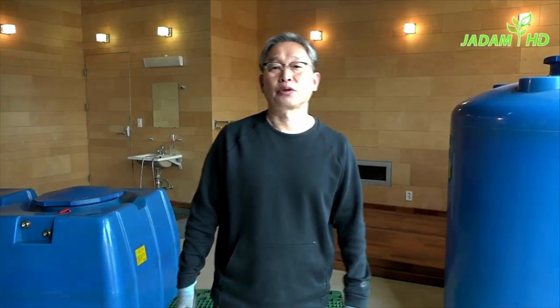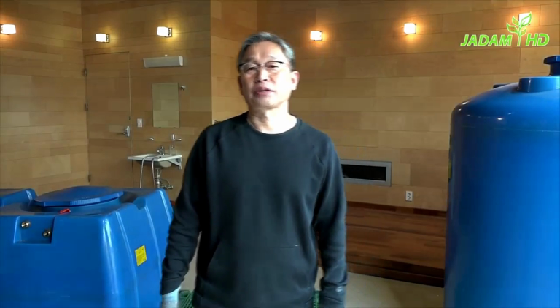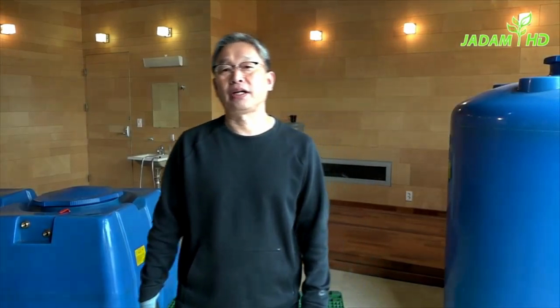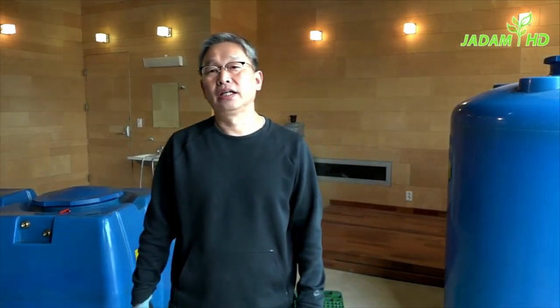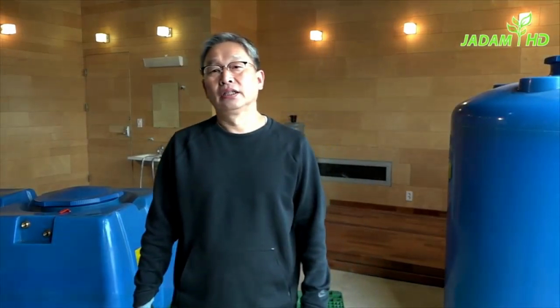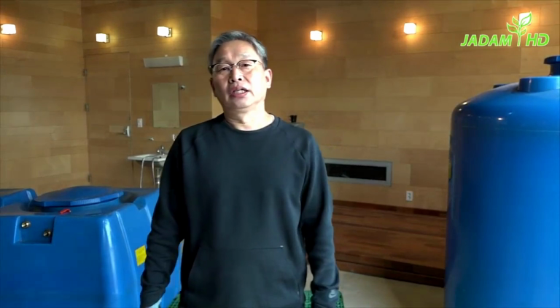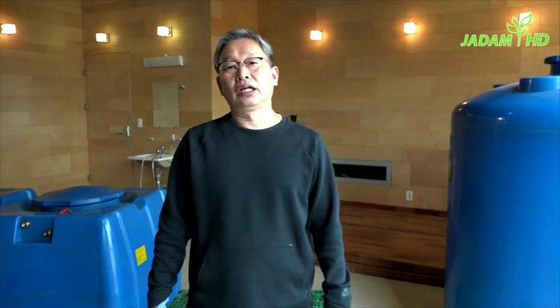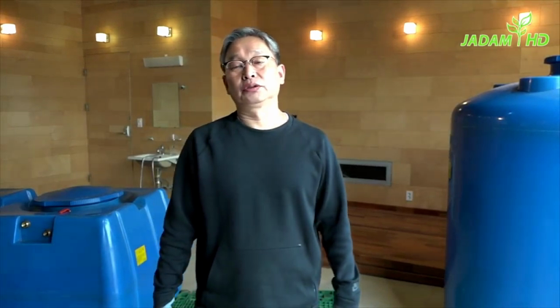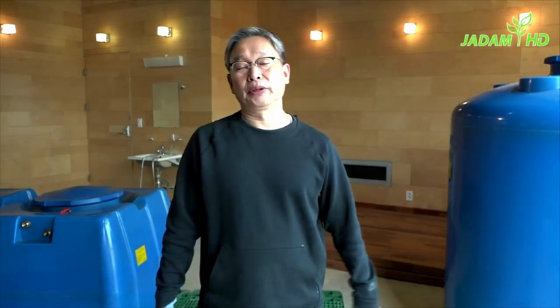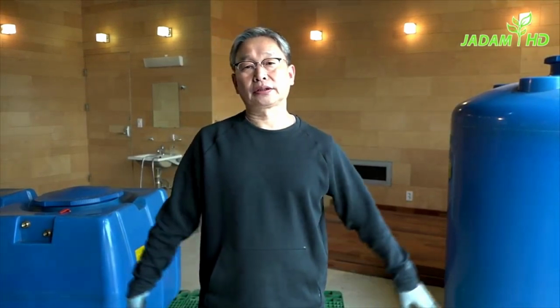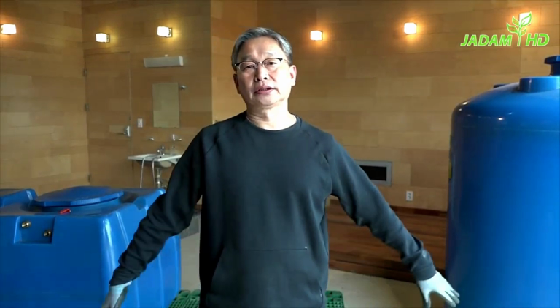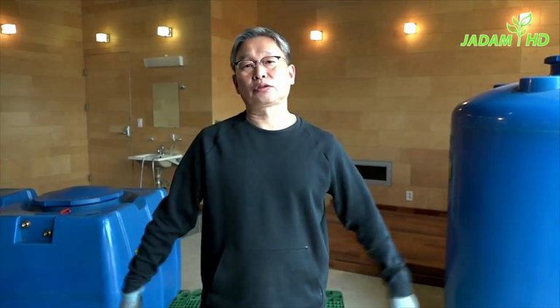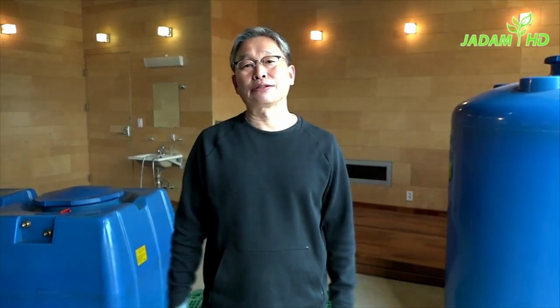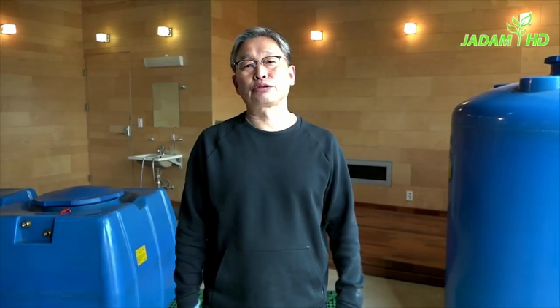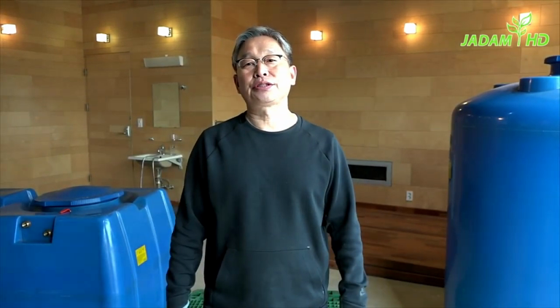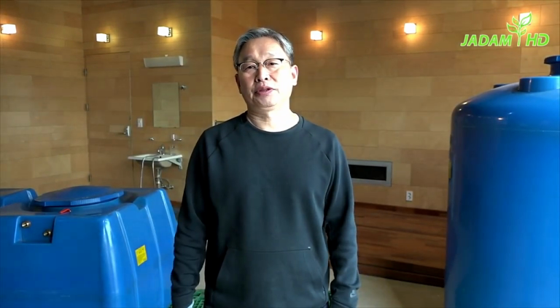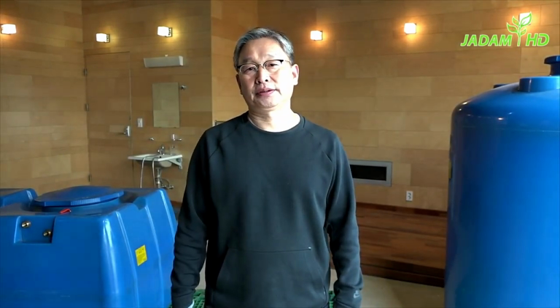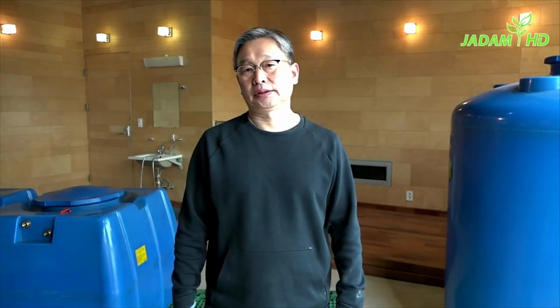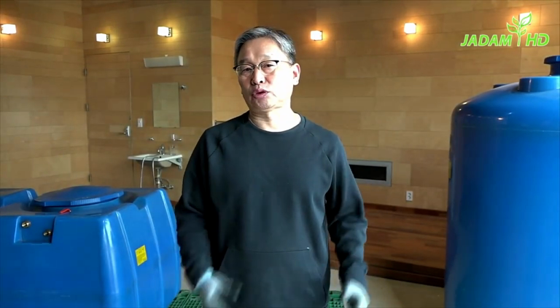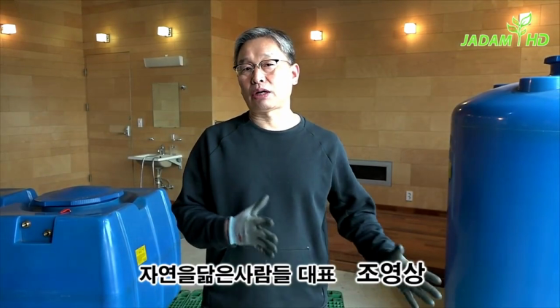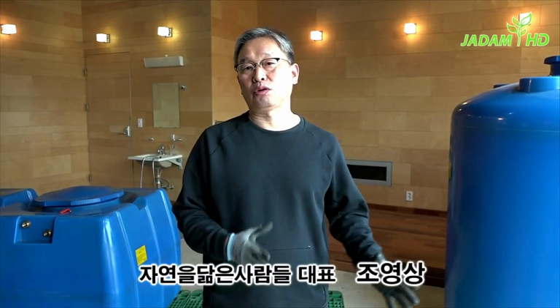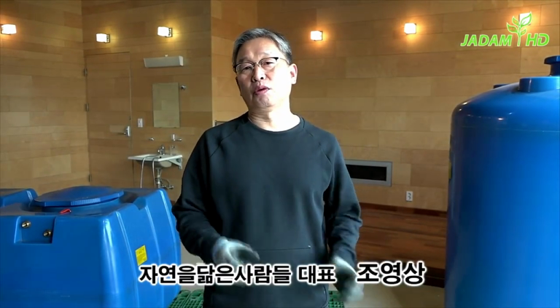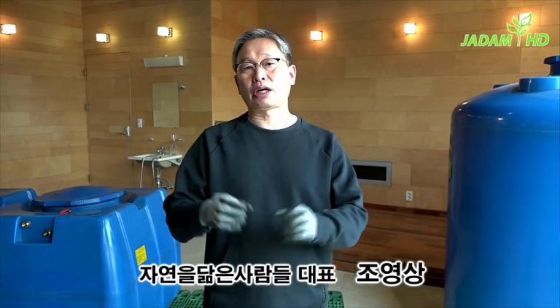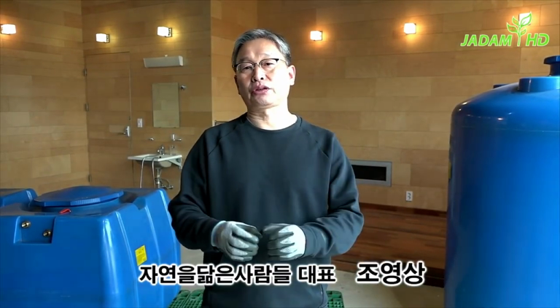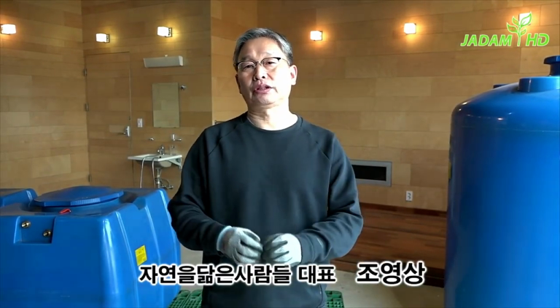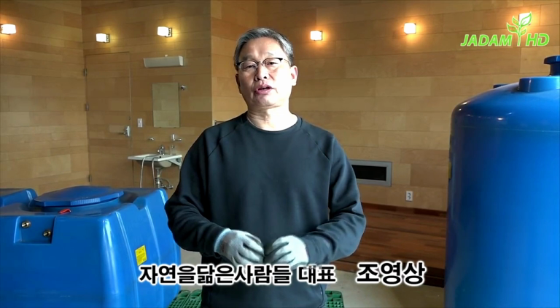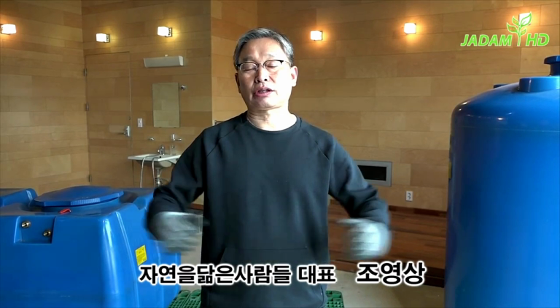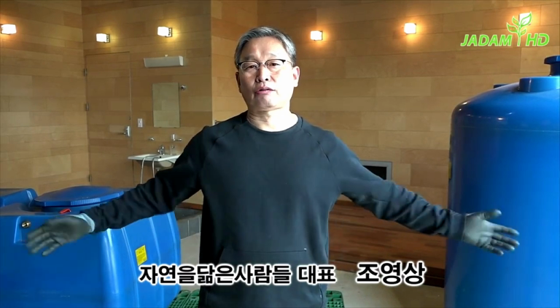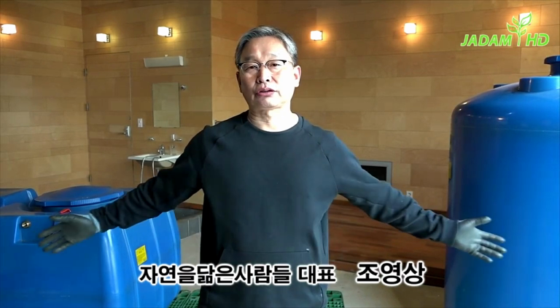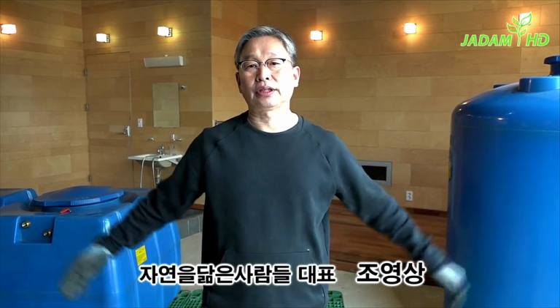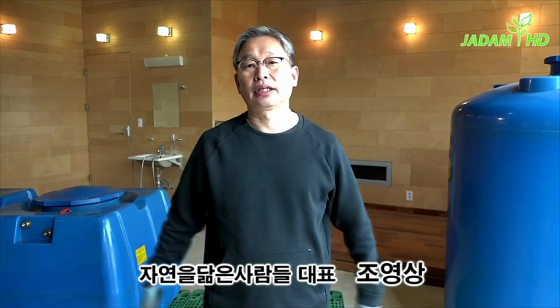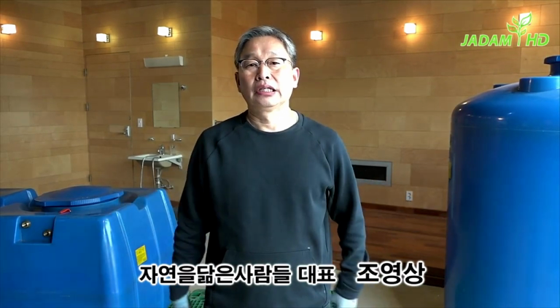Hello everyone, my name is Young Sang Cho, the founder of JADAM. In this episode, I'm going to talk about how to assemble an irrigation system.